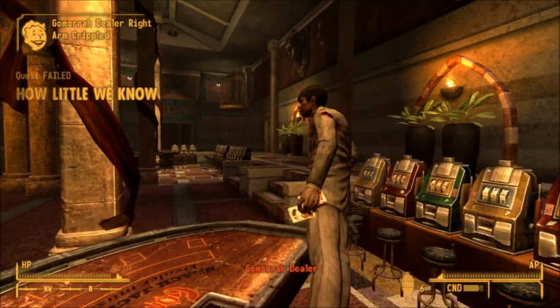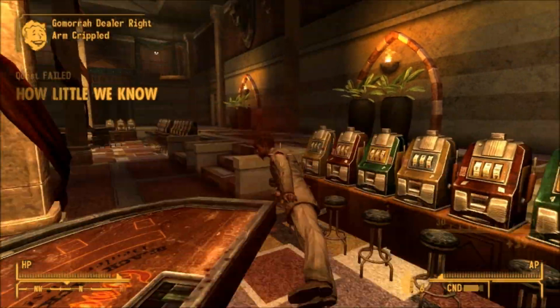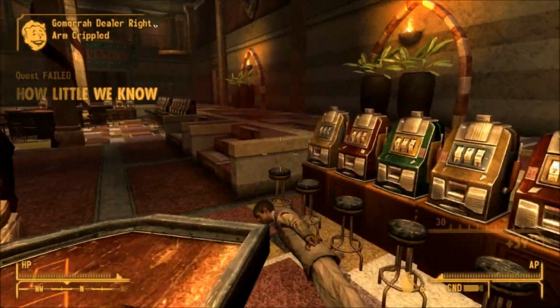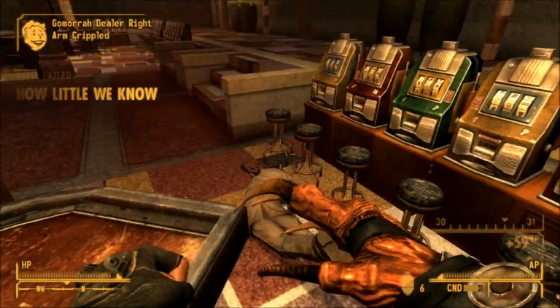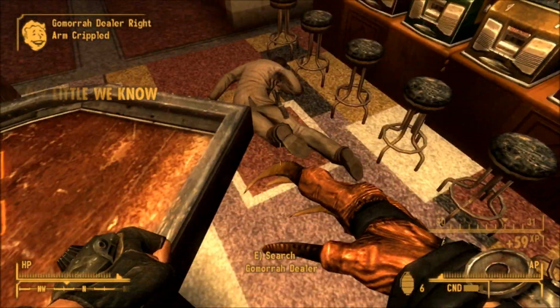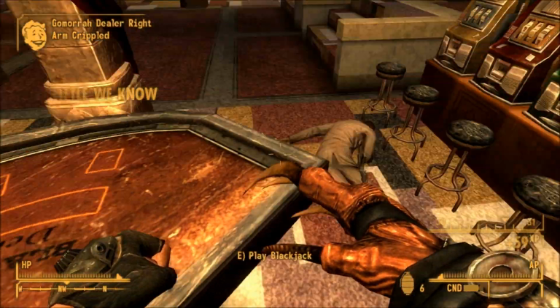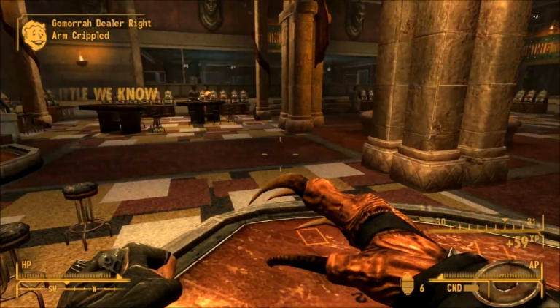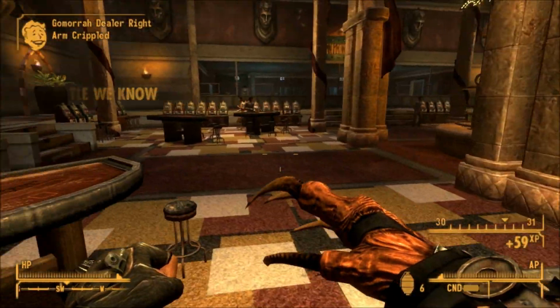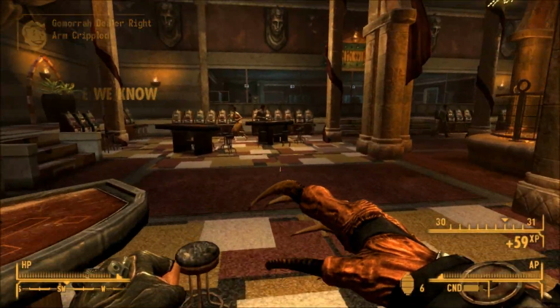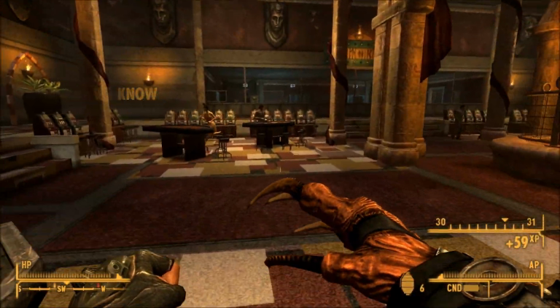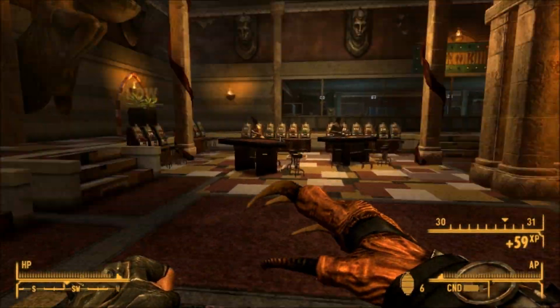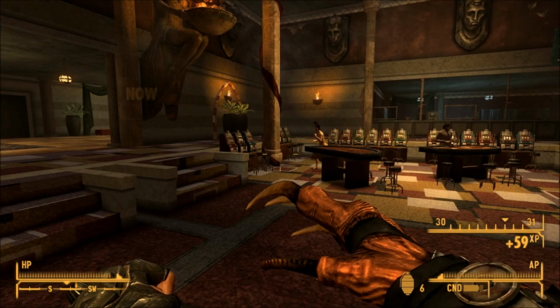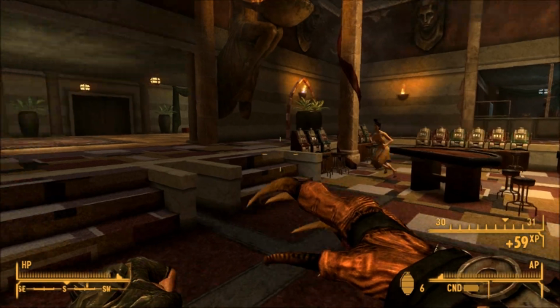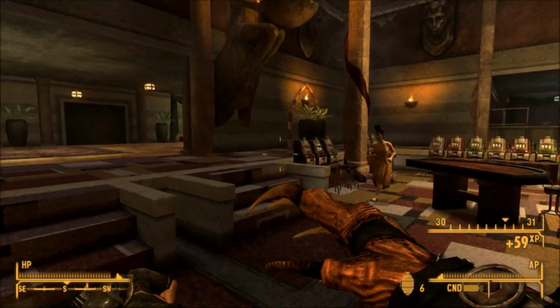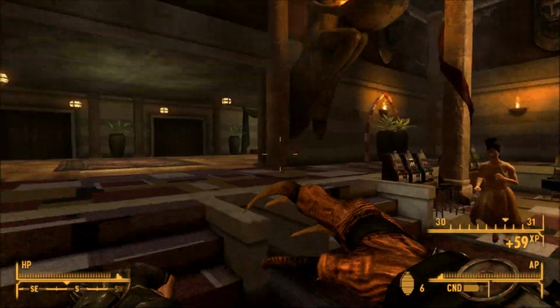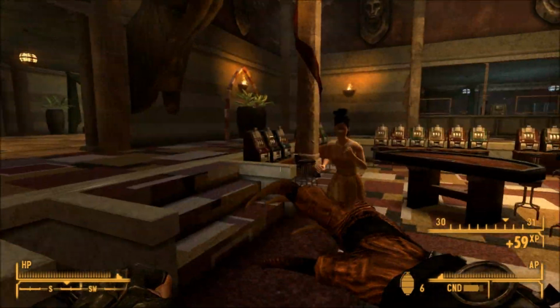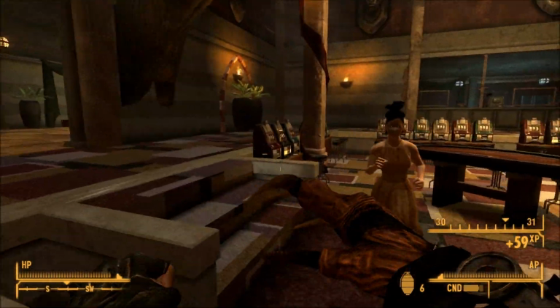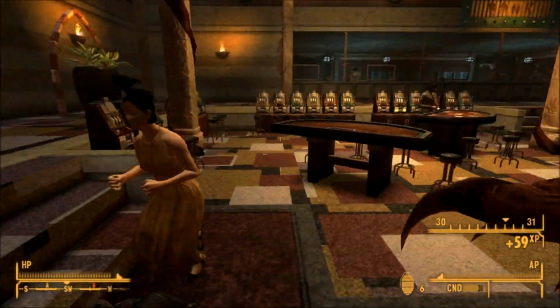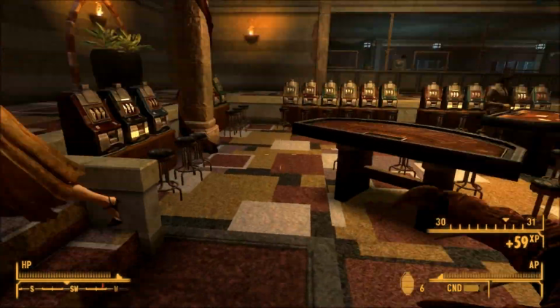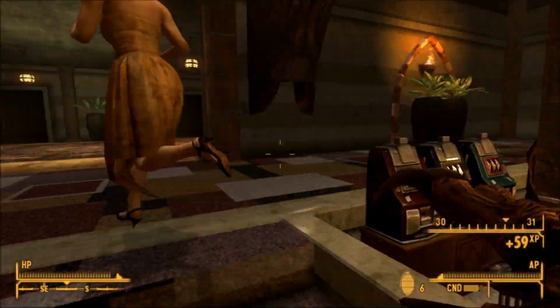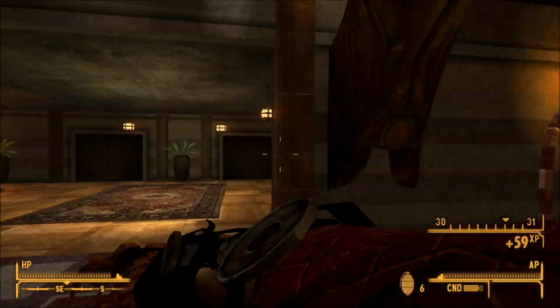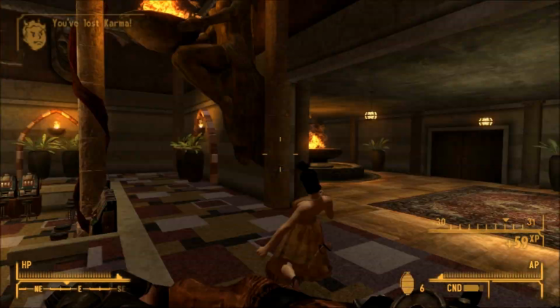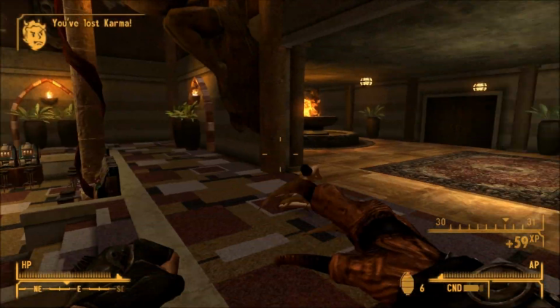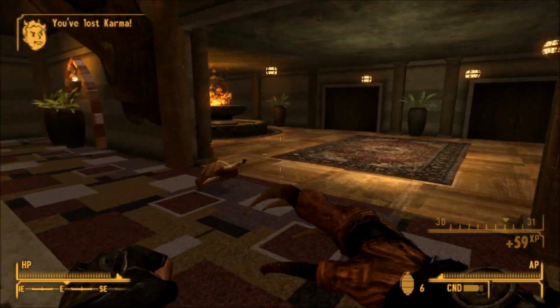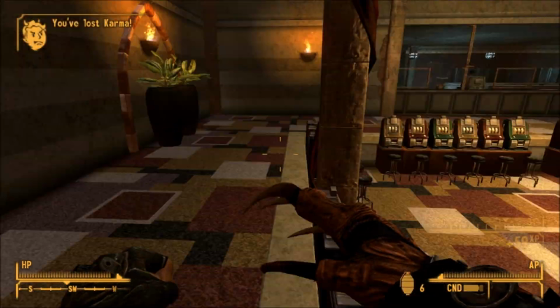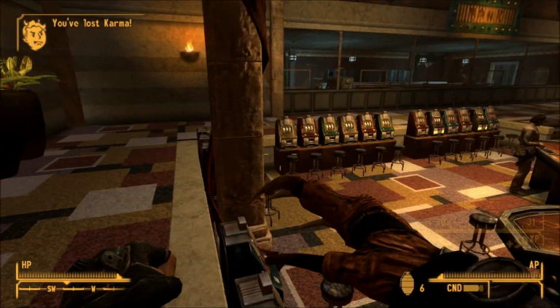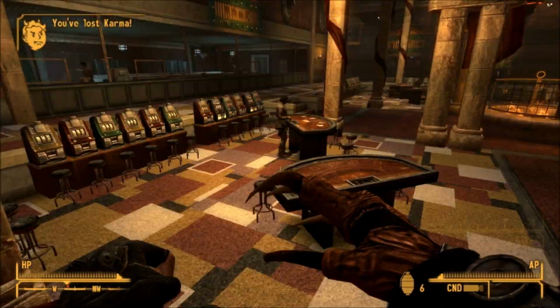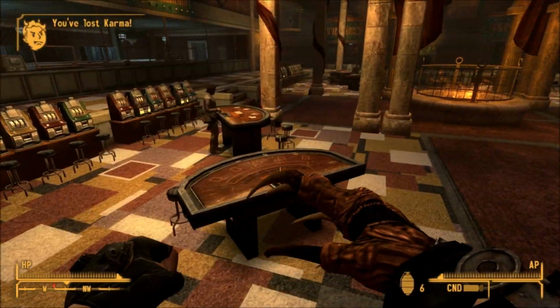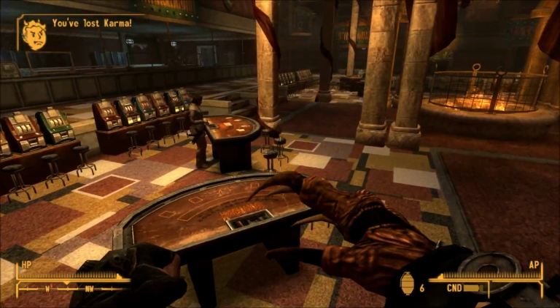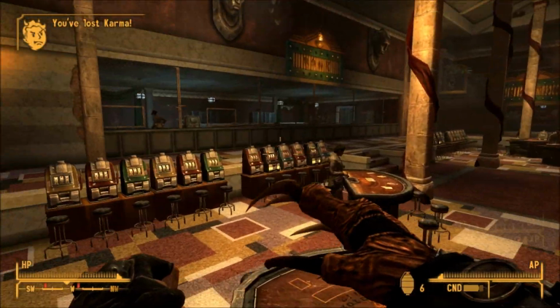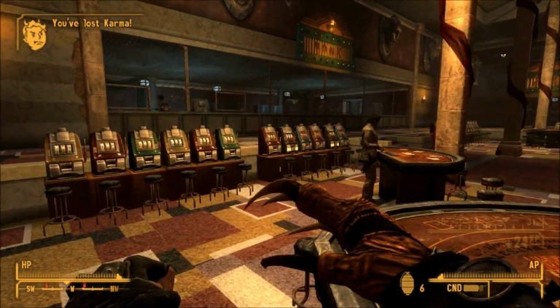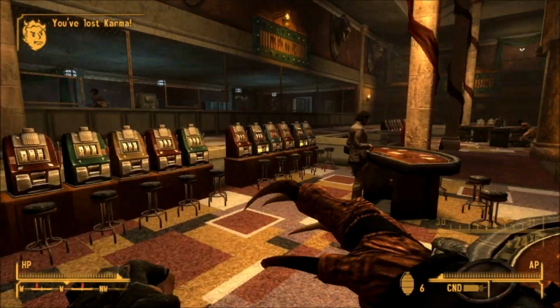No other way to get it — can't buy it at a store, can't cheeseball it. You need an unarmed skill of 100 to use this thing effectively.